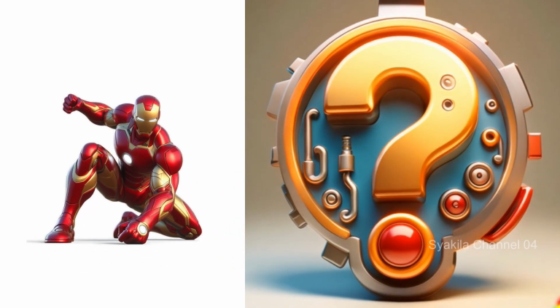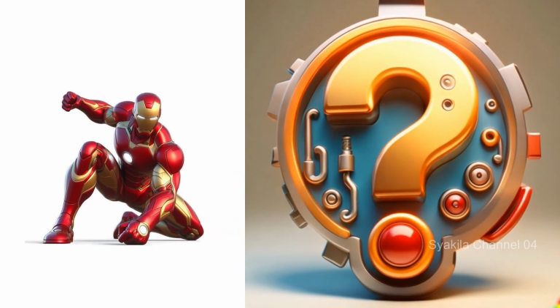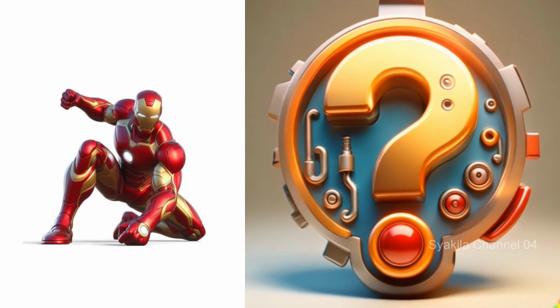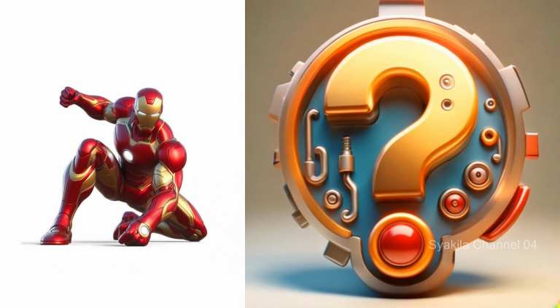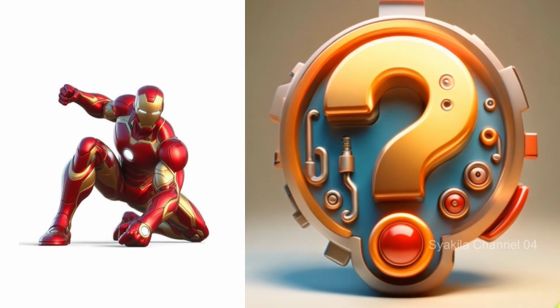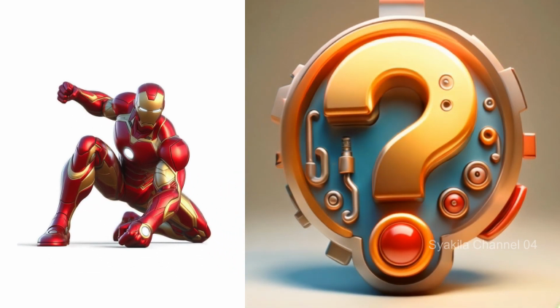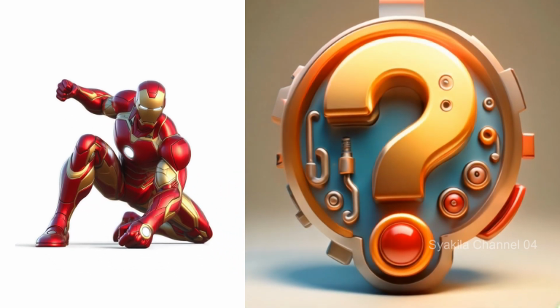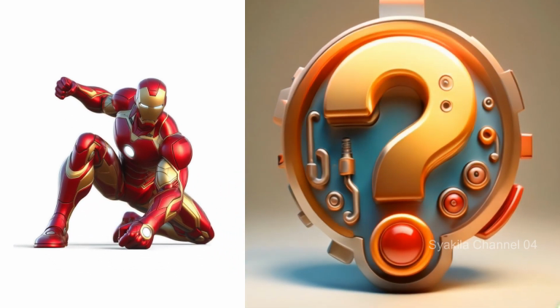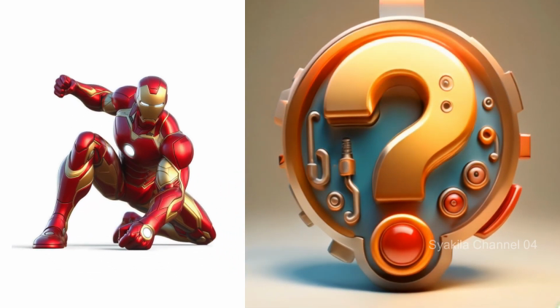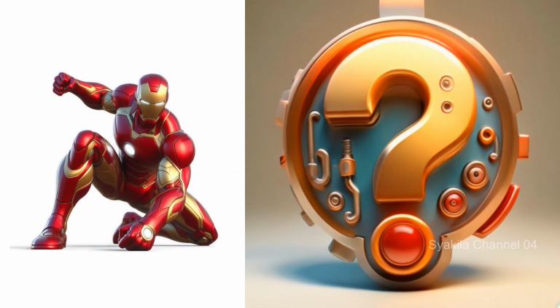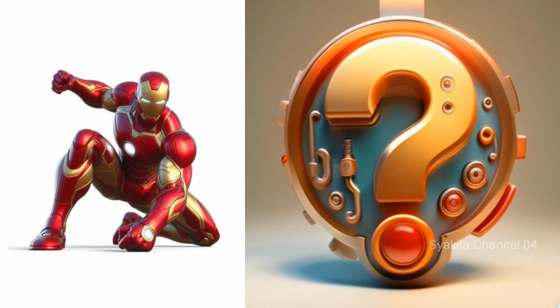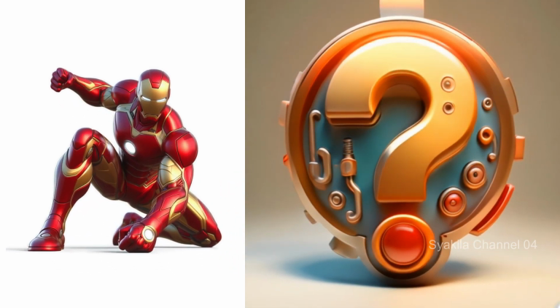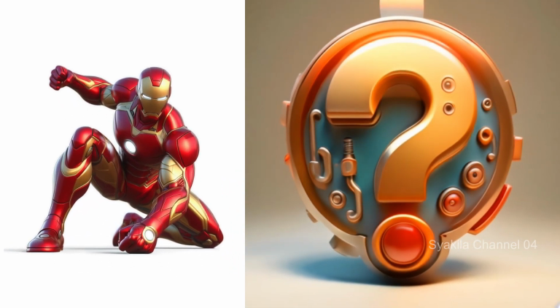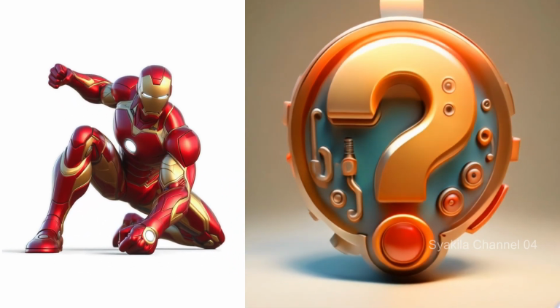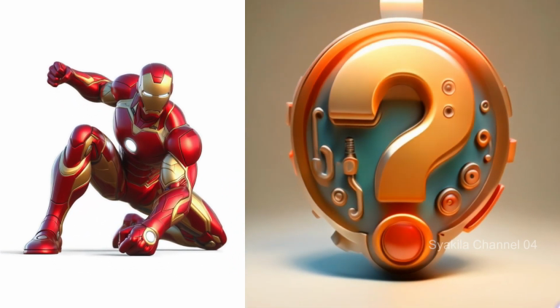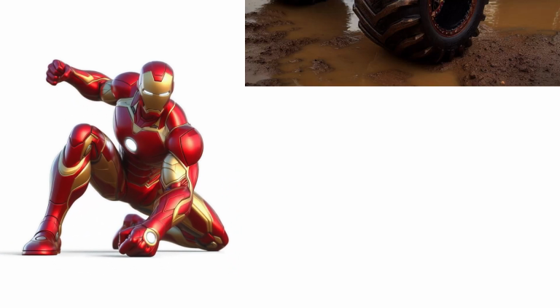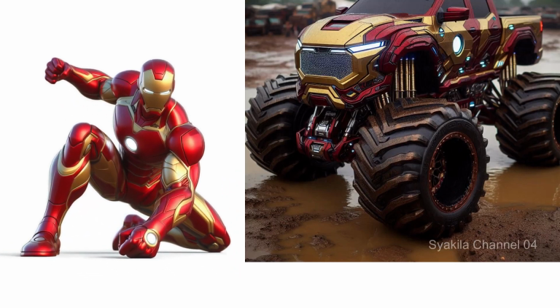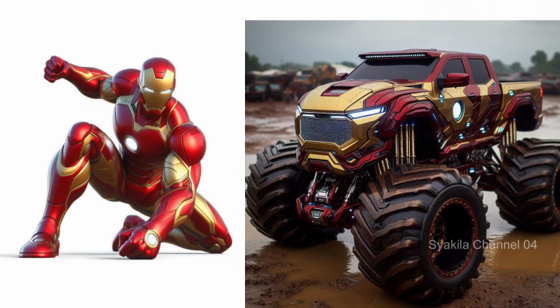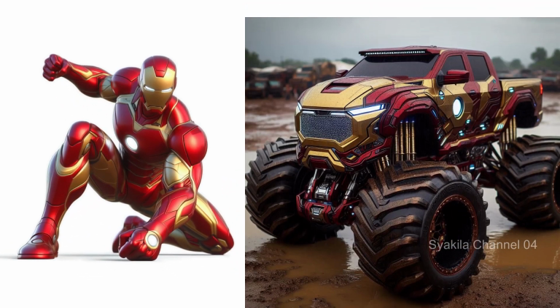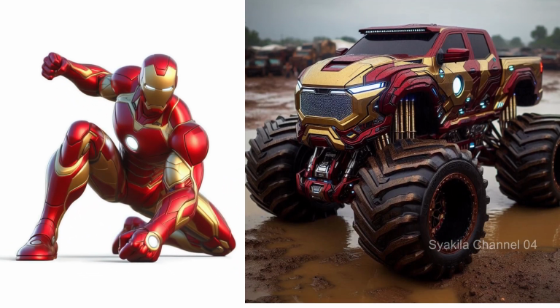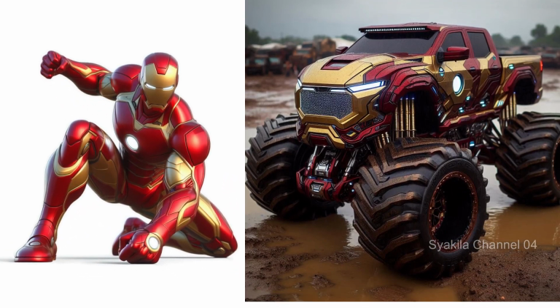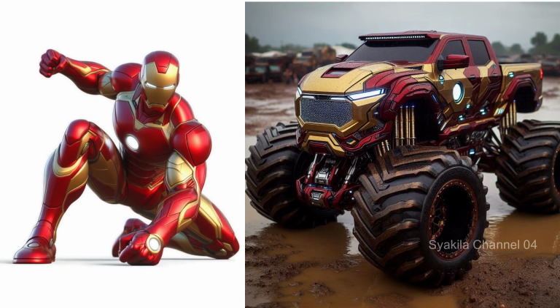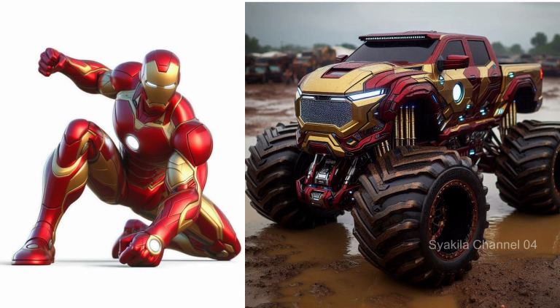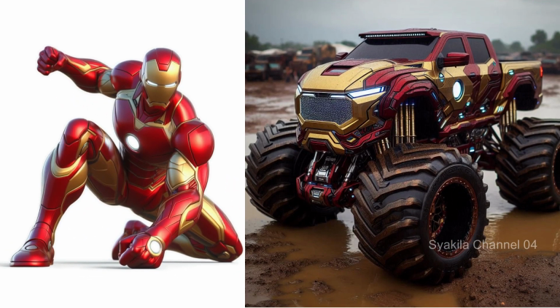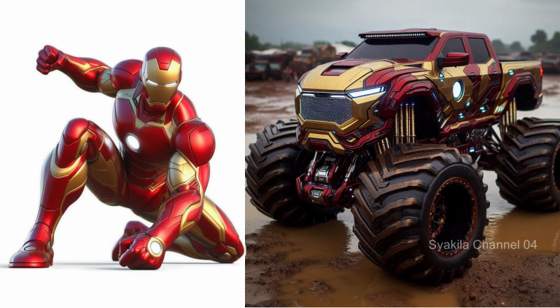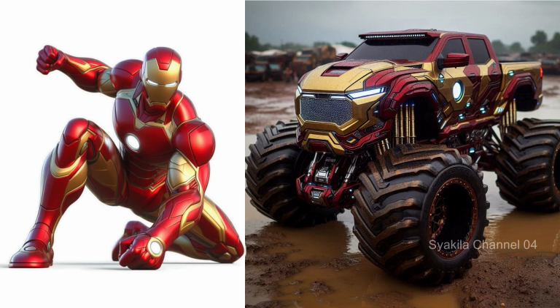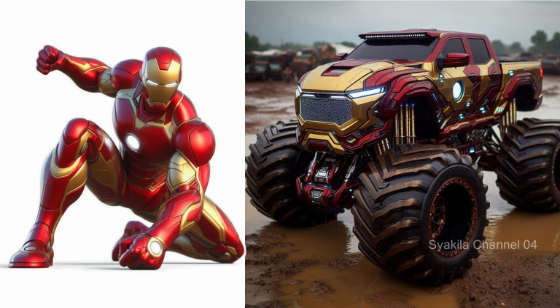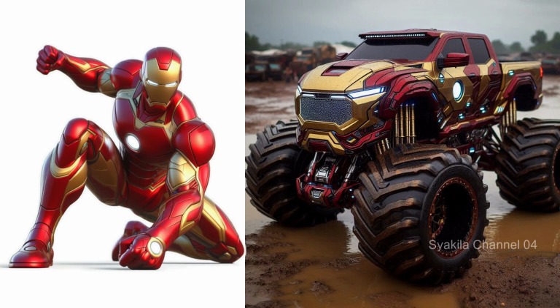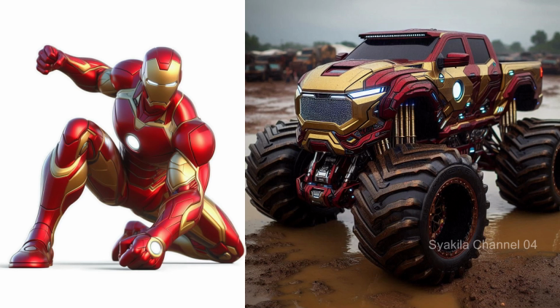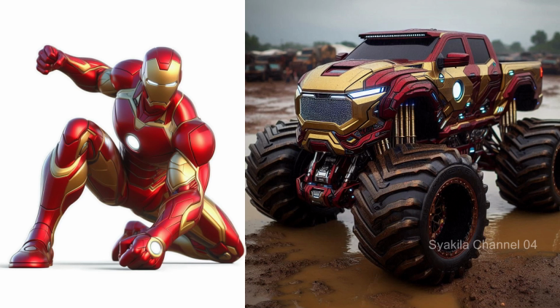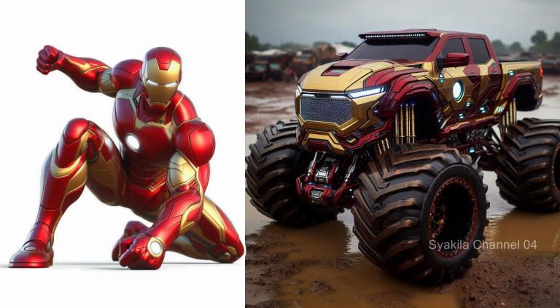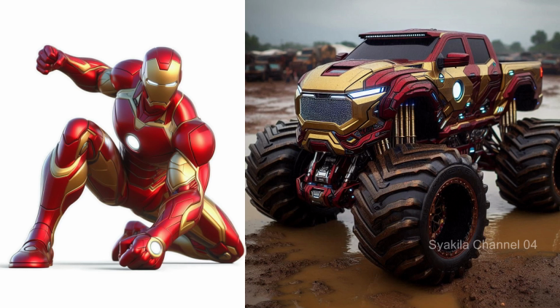Ironman transformation into monster truck. This is the most advanced.